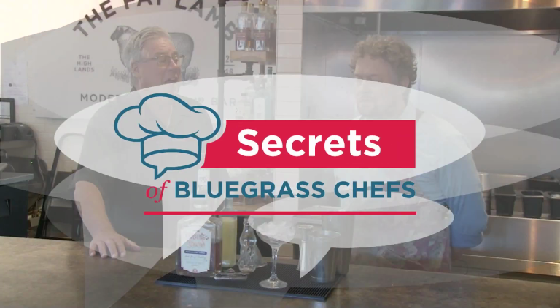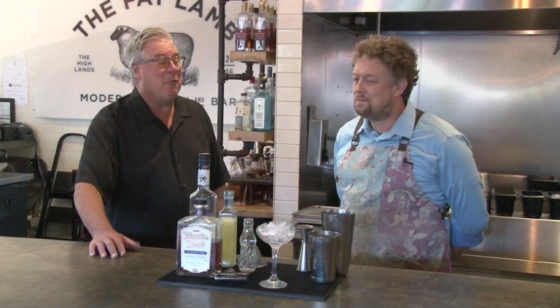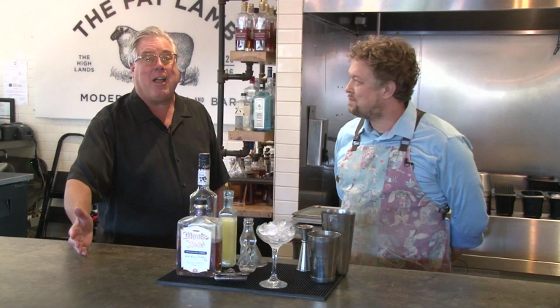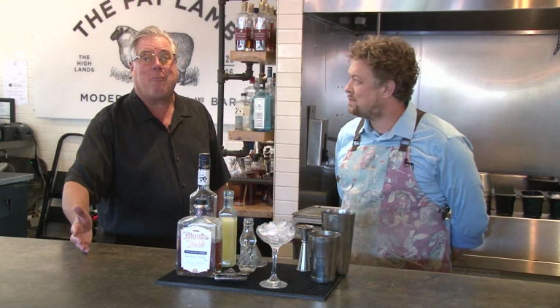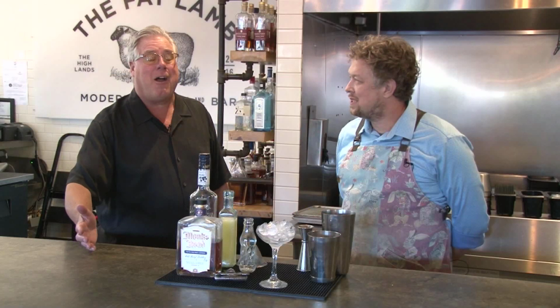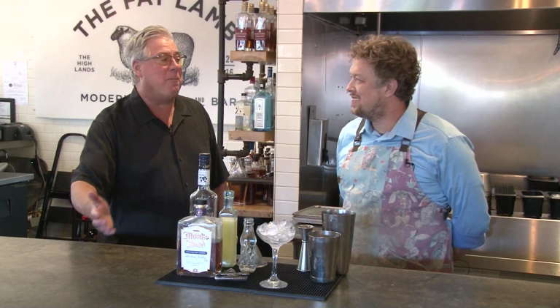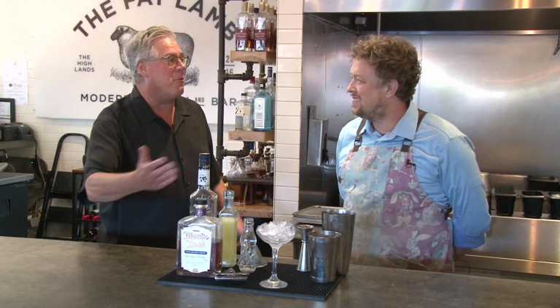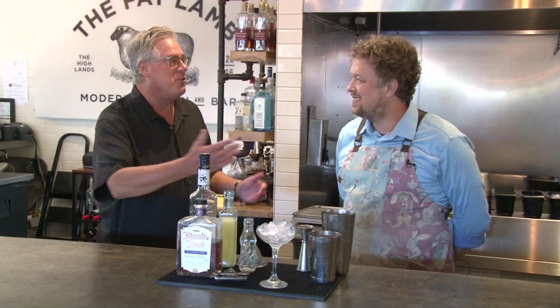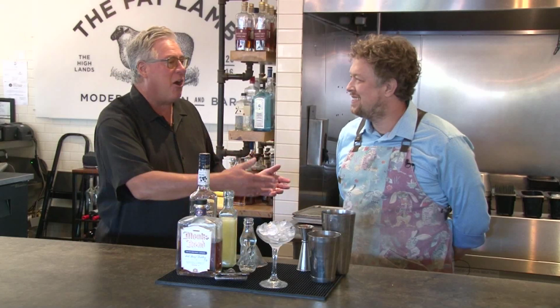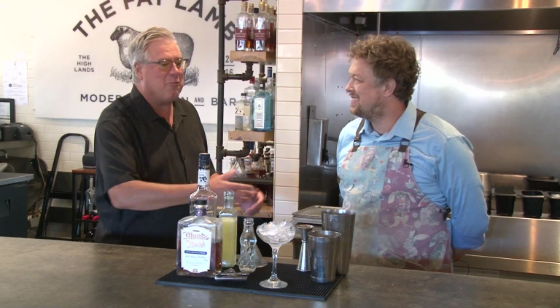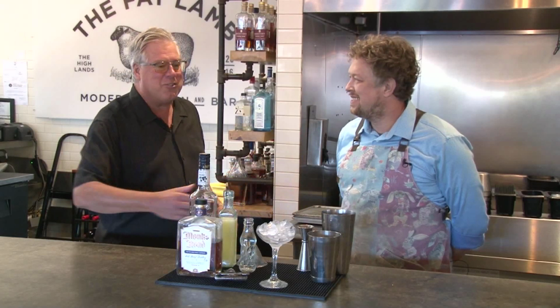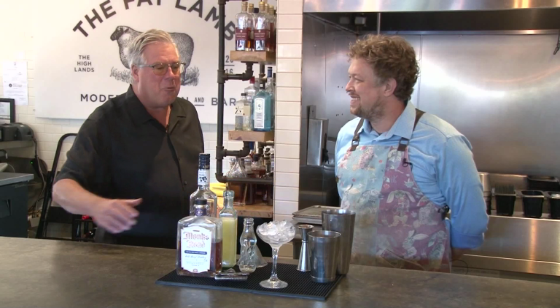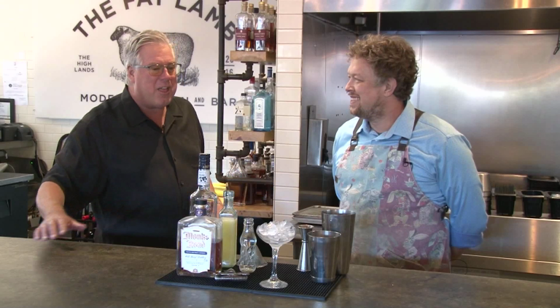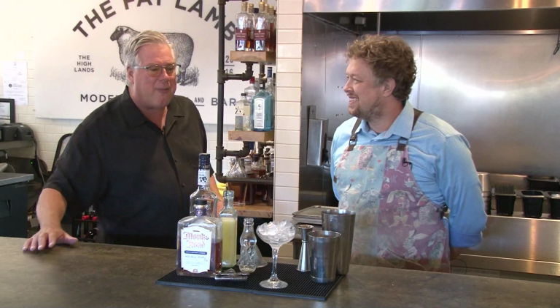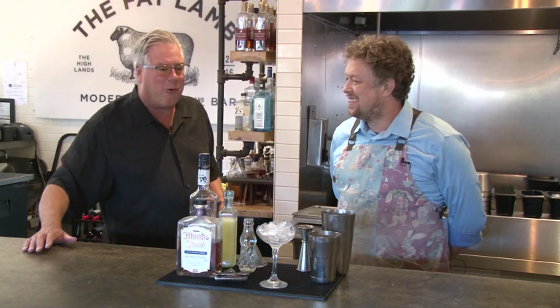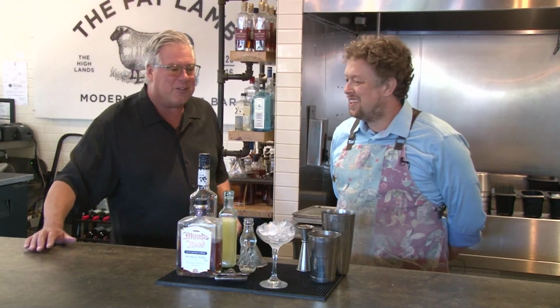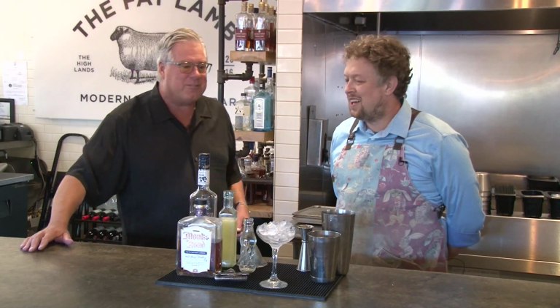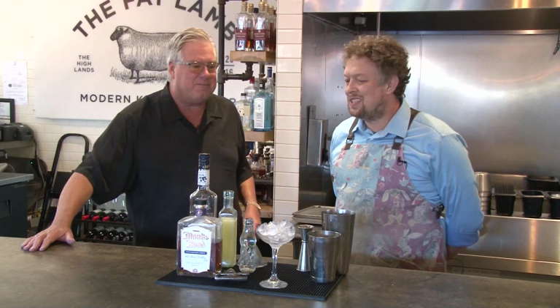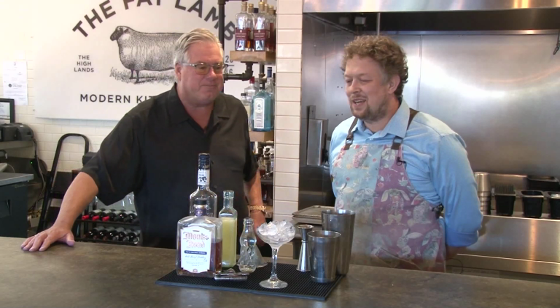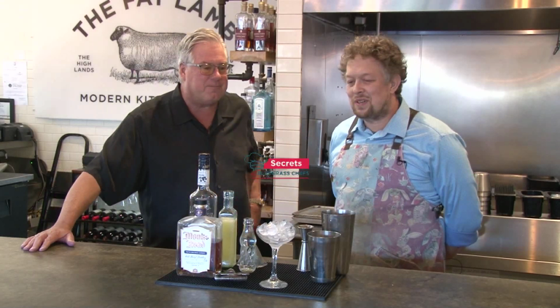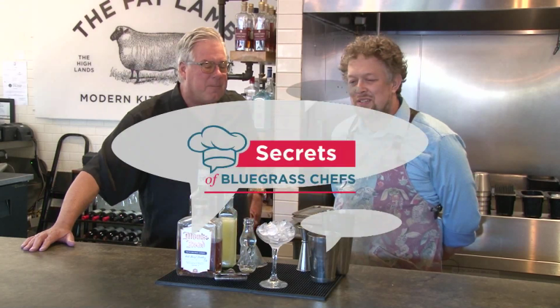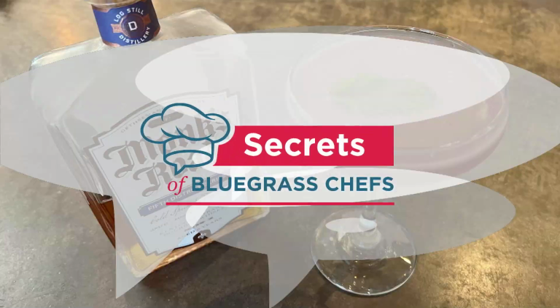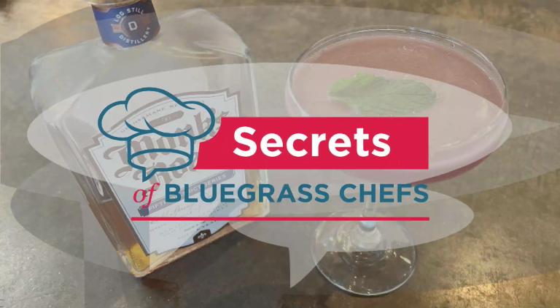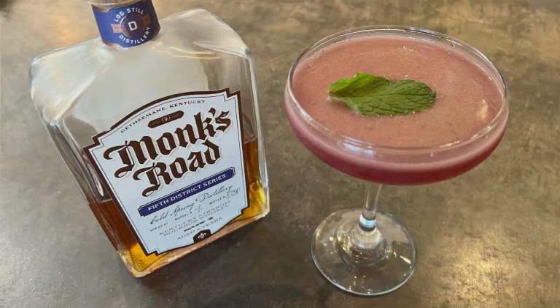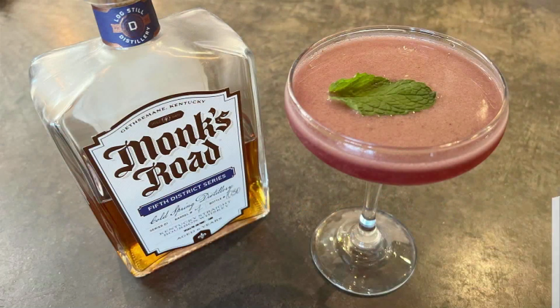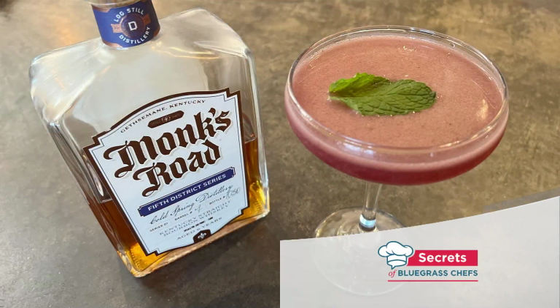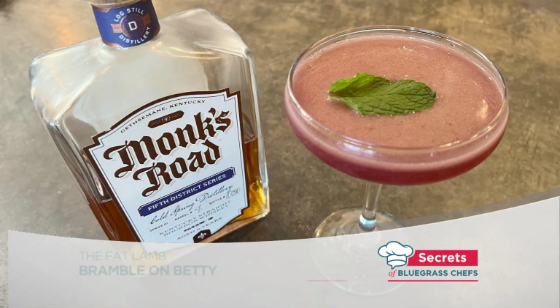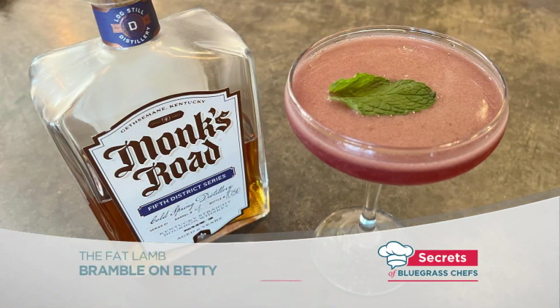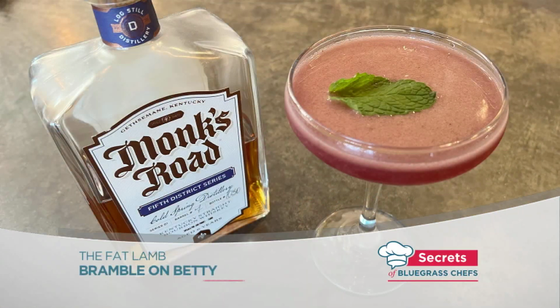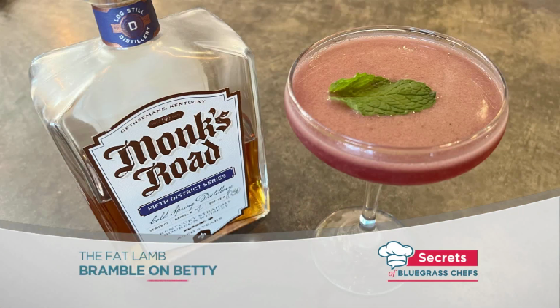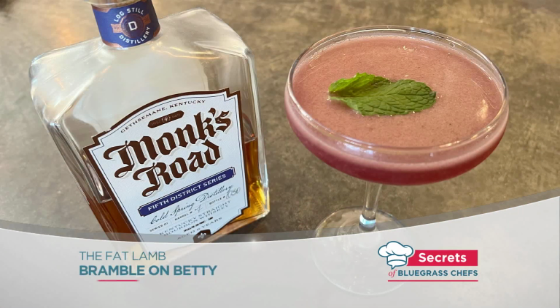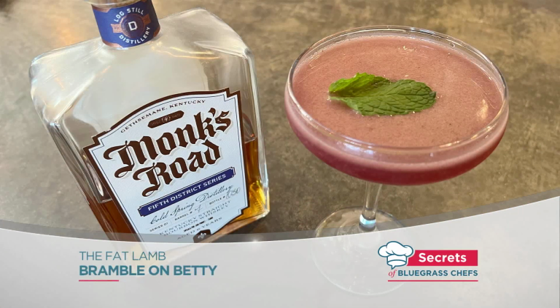Right now I'm behind the bar with Joe. Joe, what do you have for us? Today, we're going to do the Bramble on Betty with Monk's Road Bourbon.